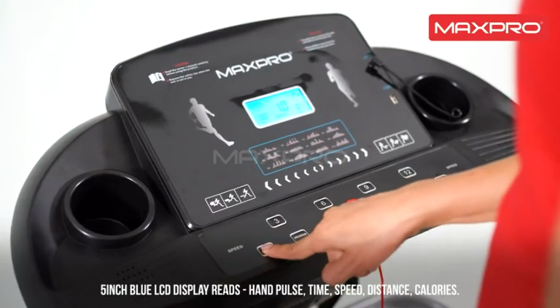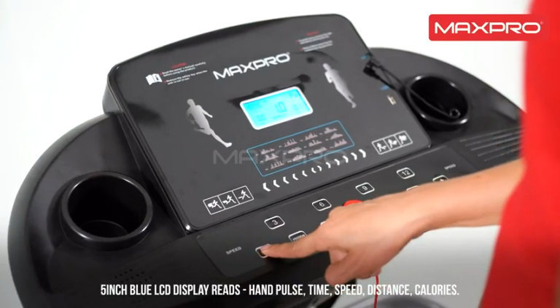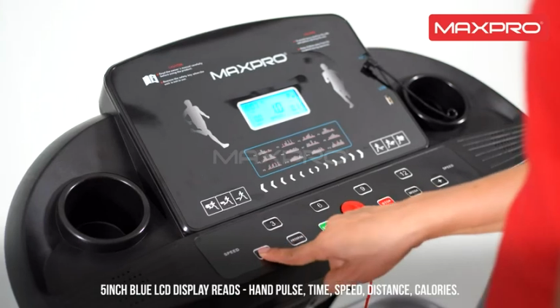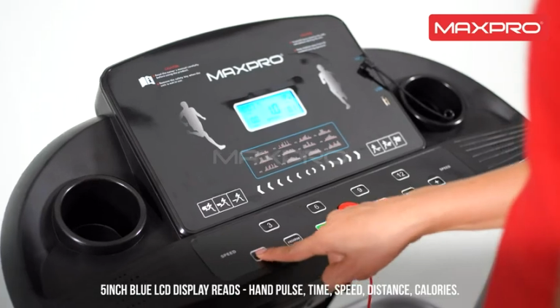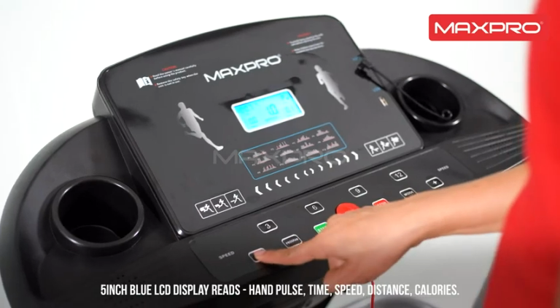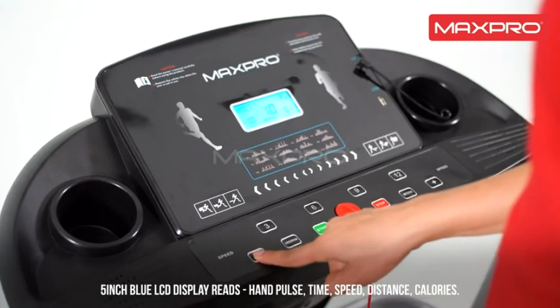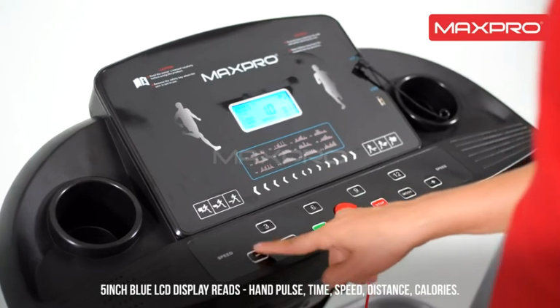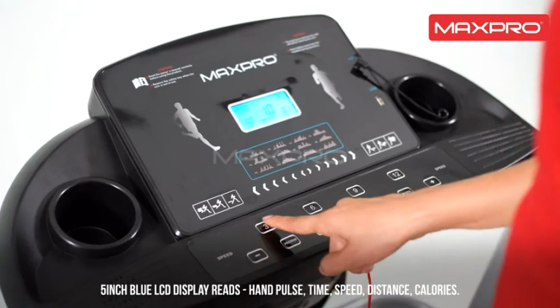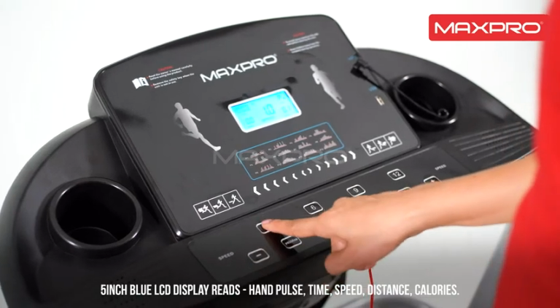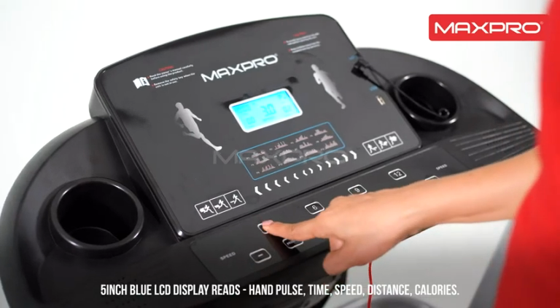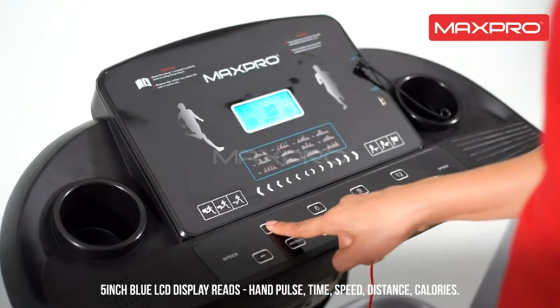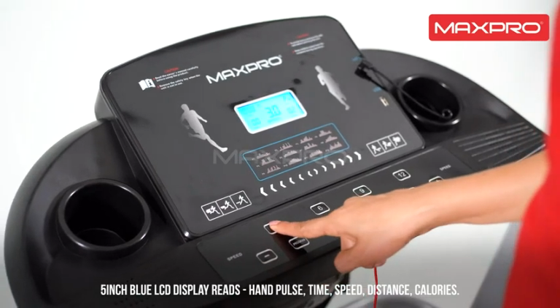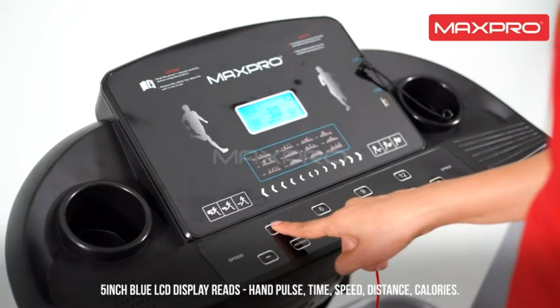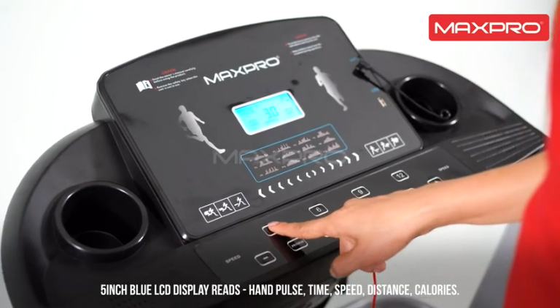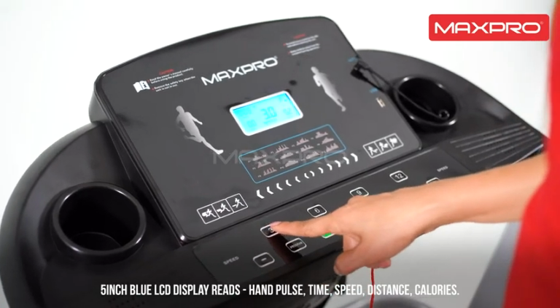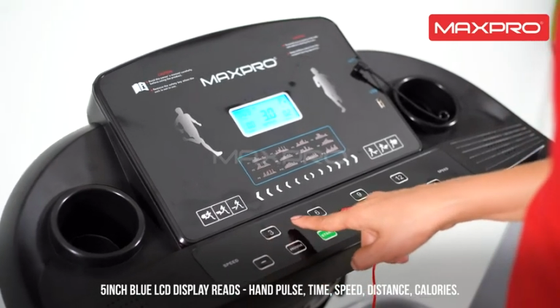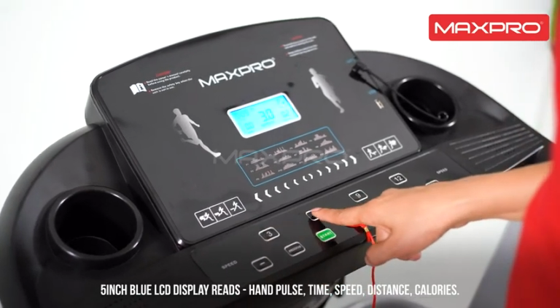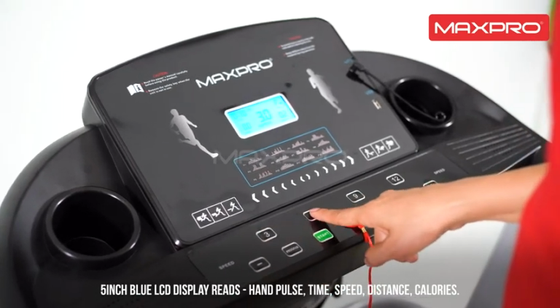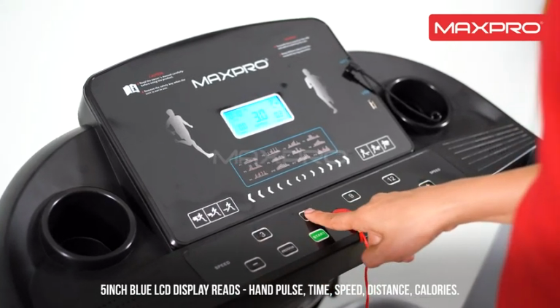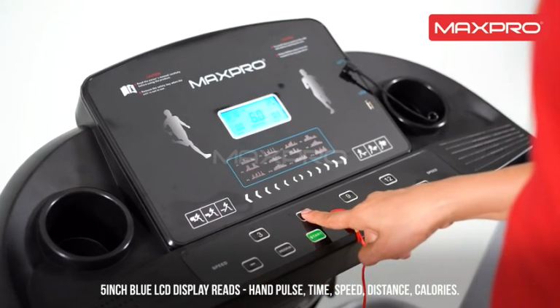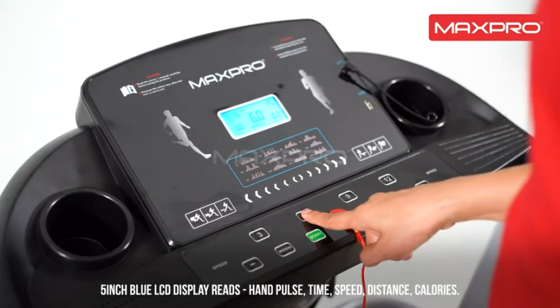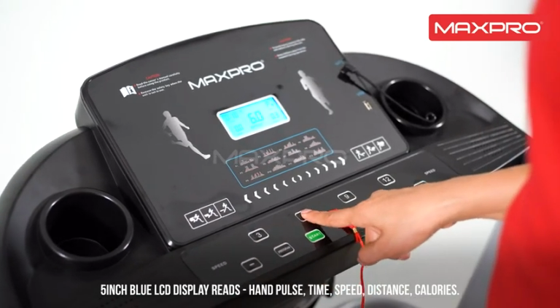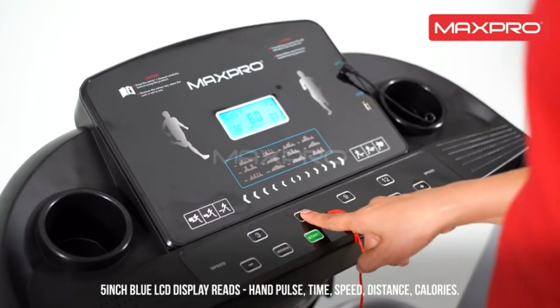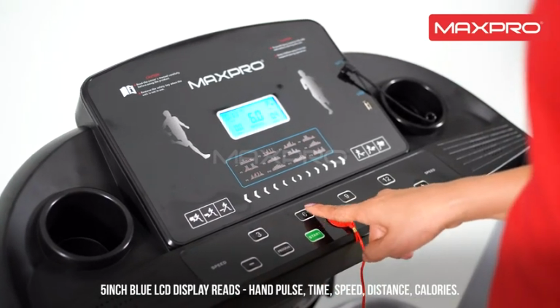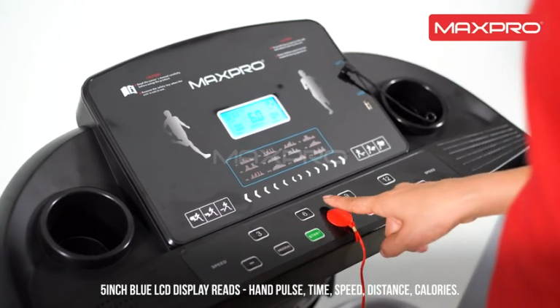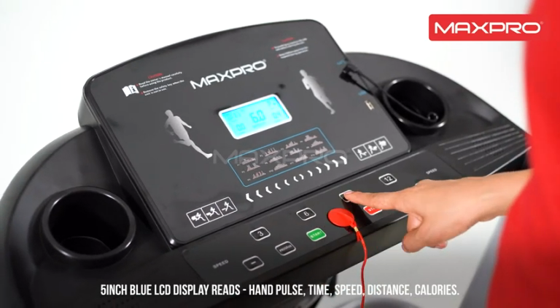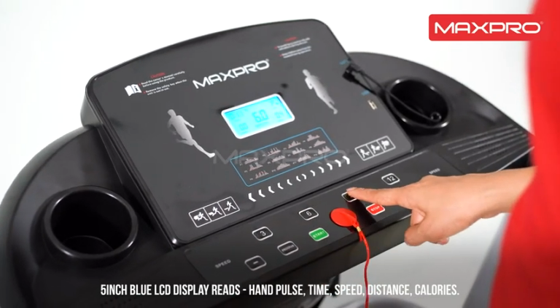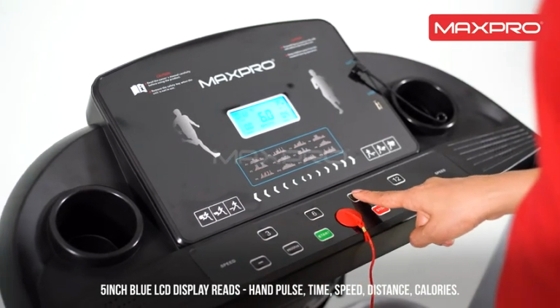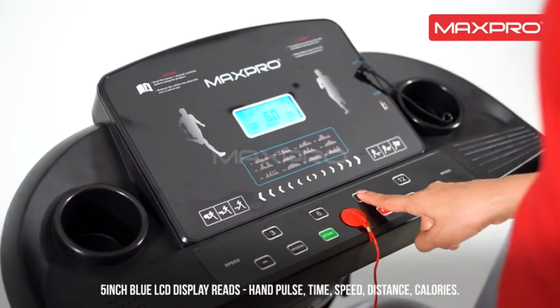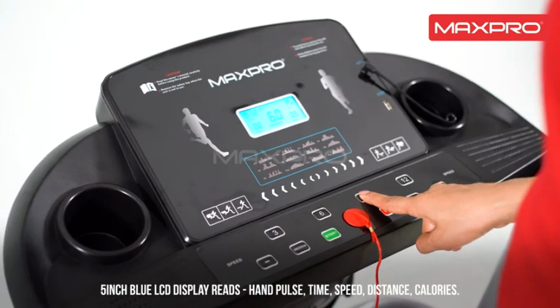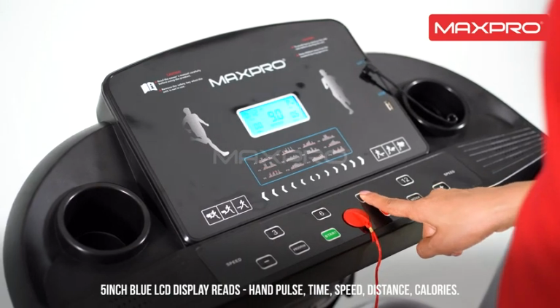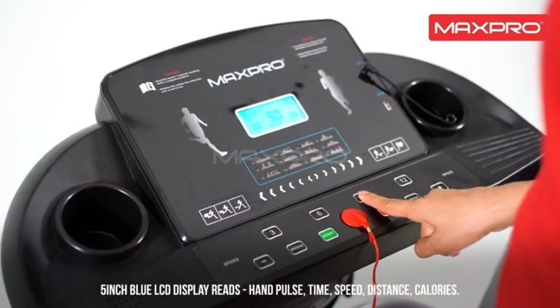A 5-inch blue LCD display reads hand pulse, time, speed, distance, and calories.